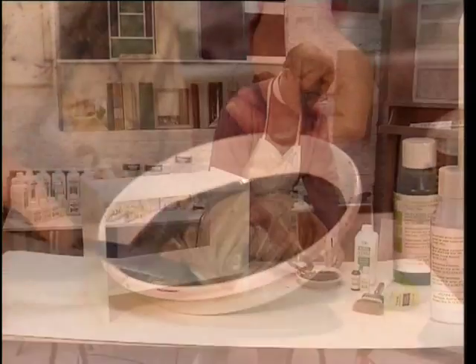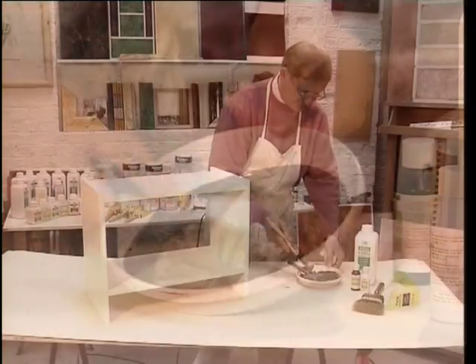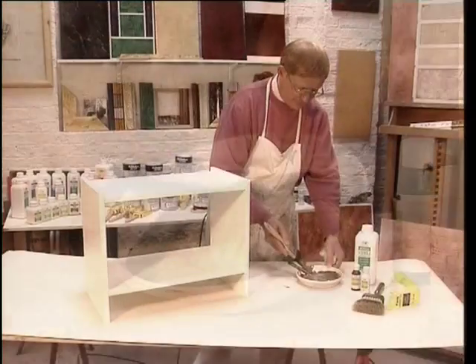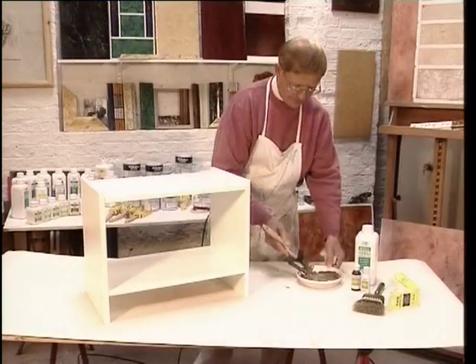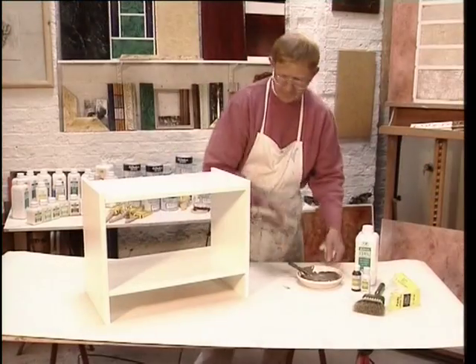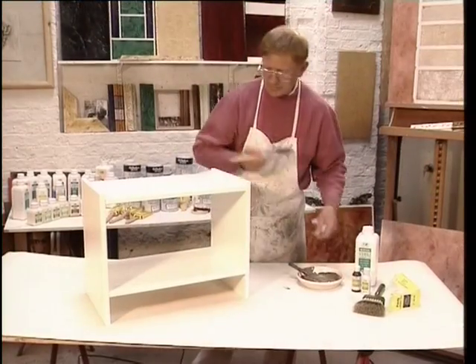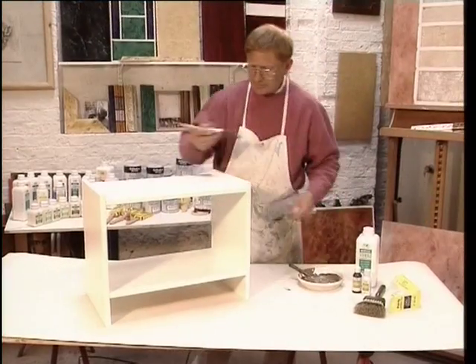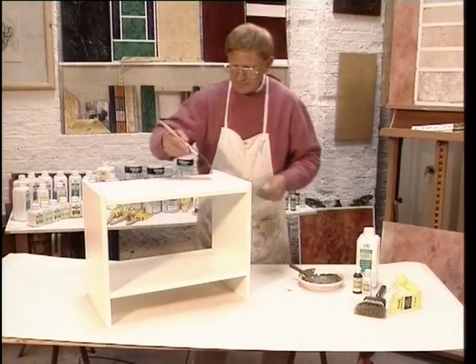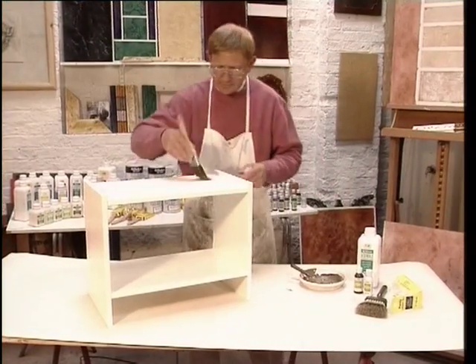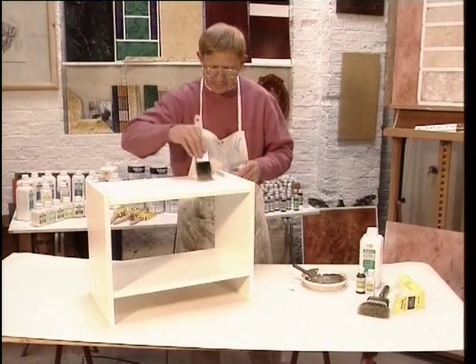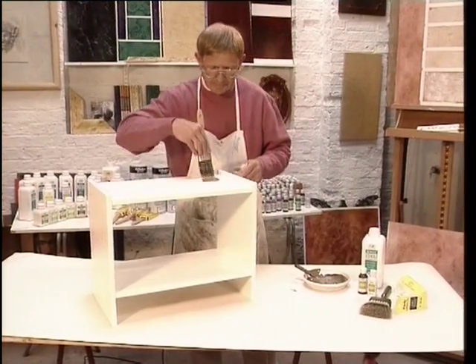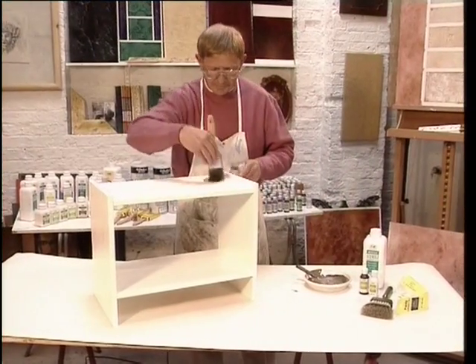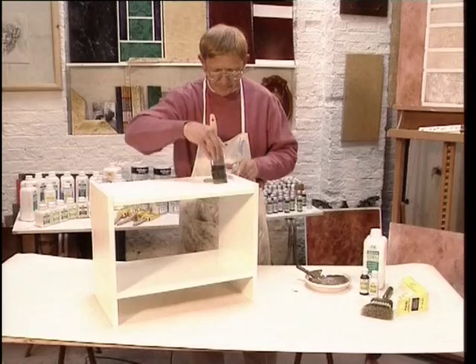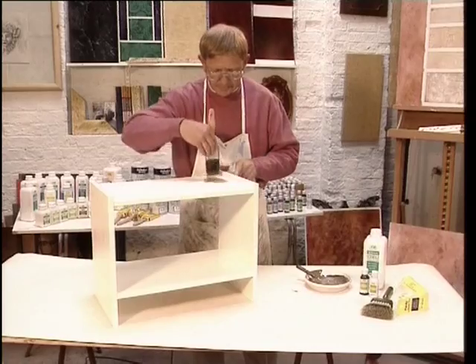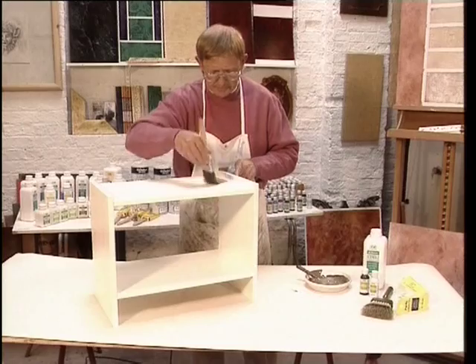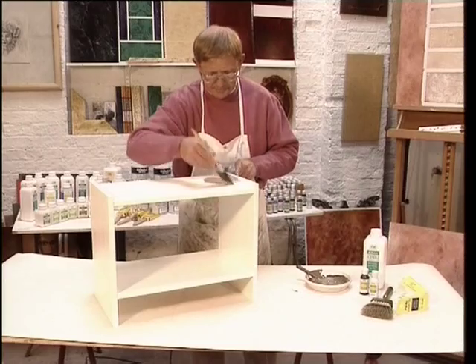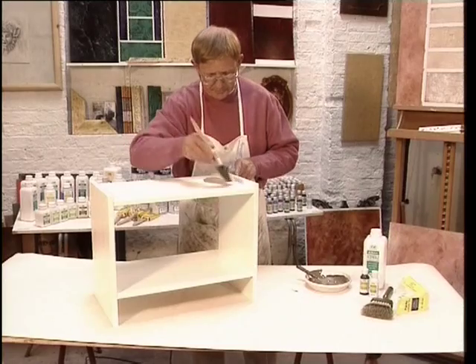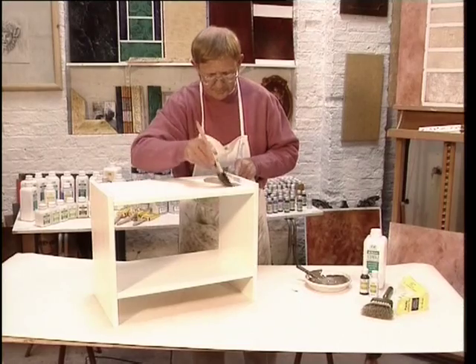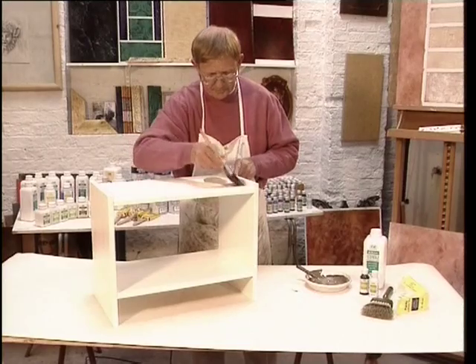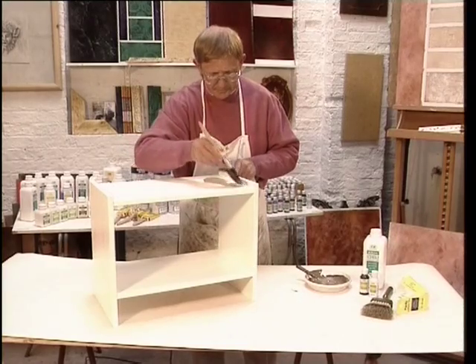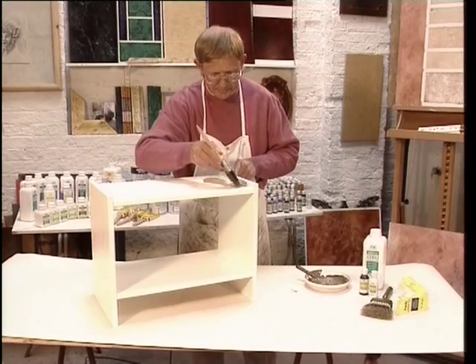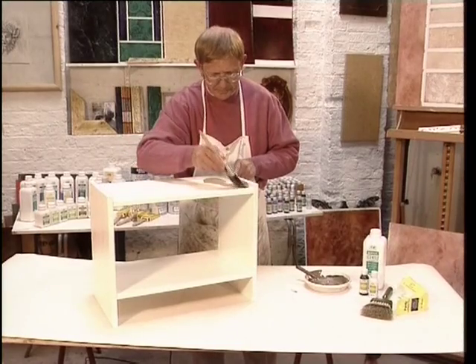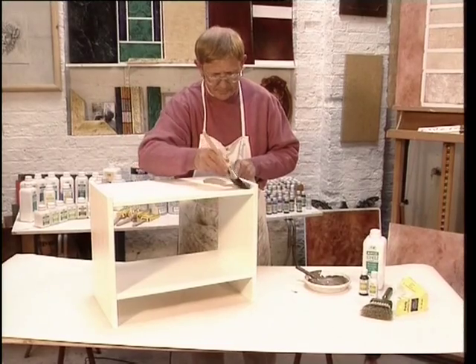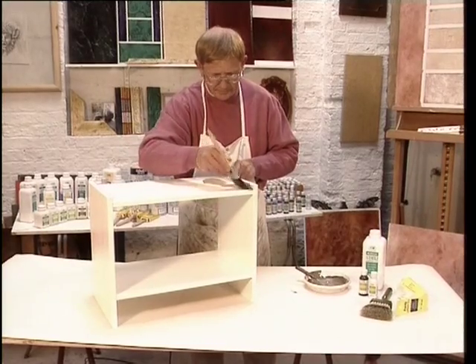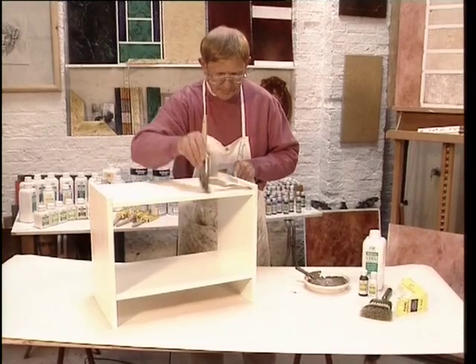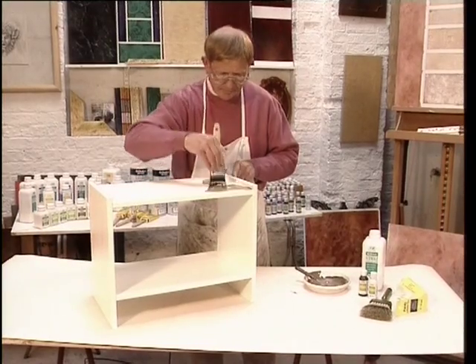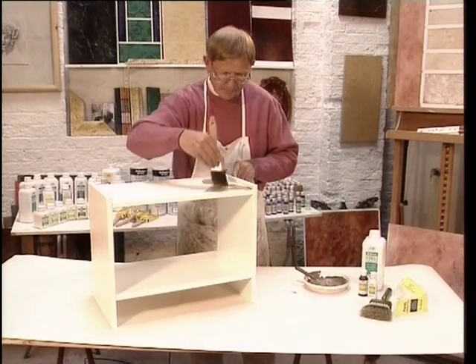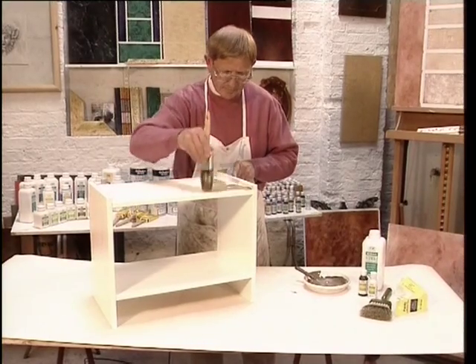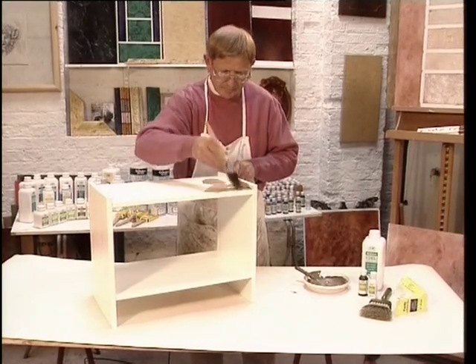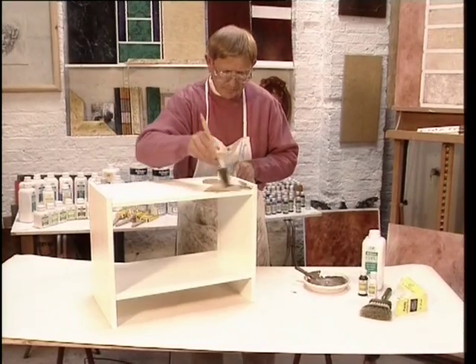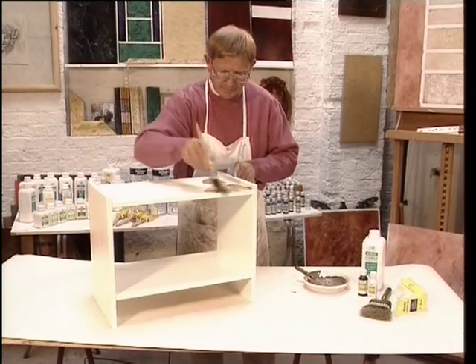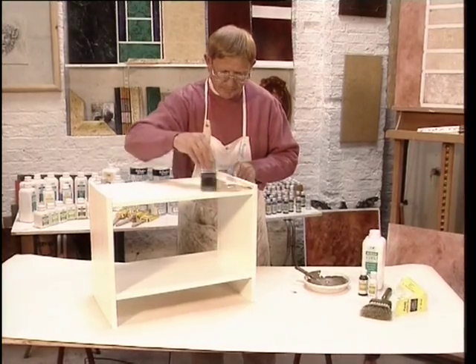Then using an acrylic decorators brush you apply the glaze evenly to the surface of the piece of furniture.